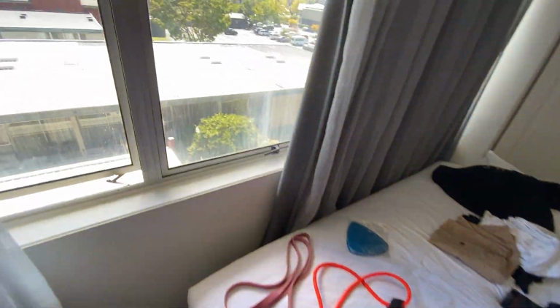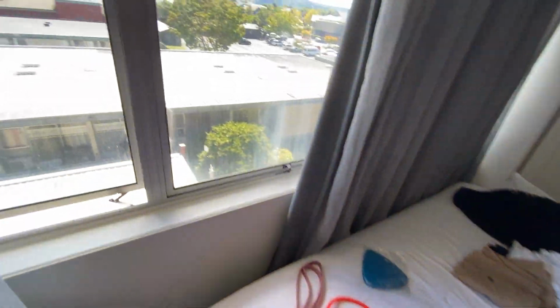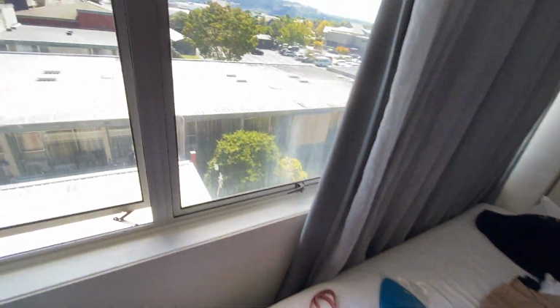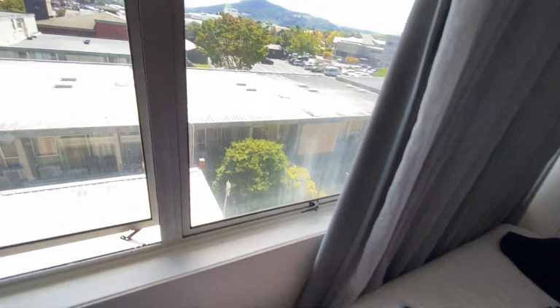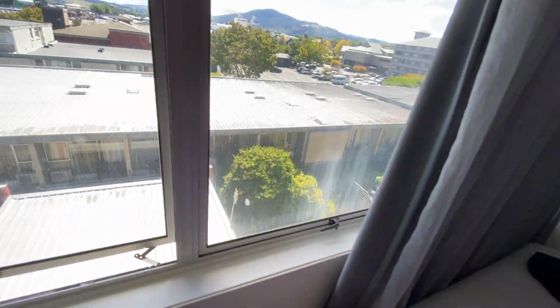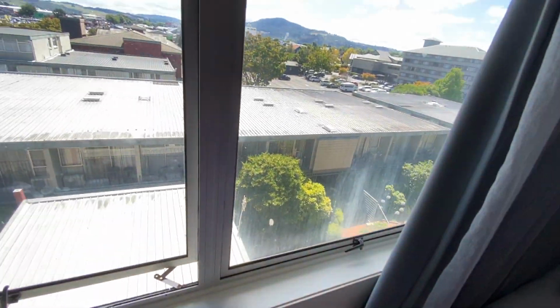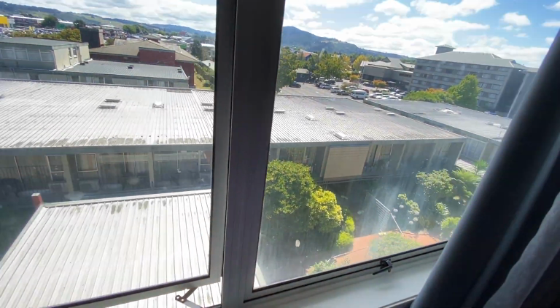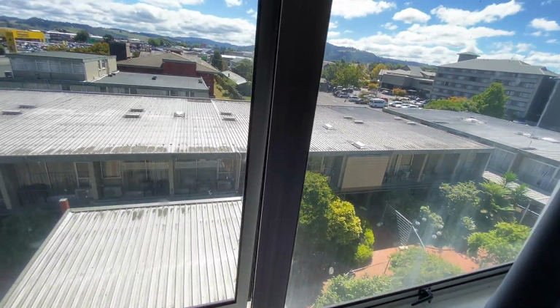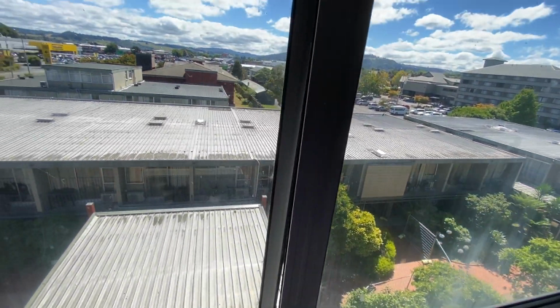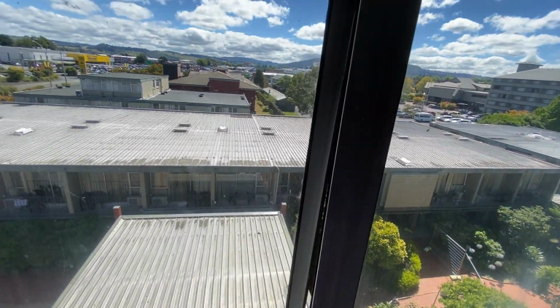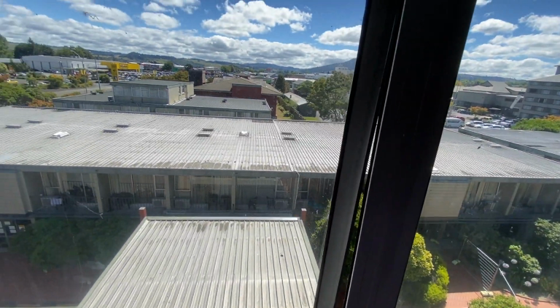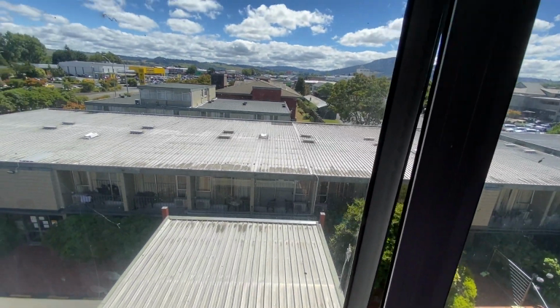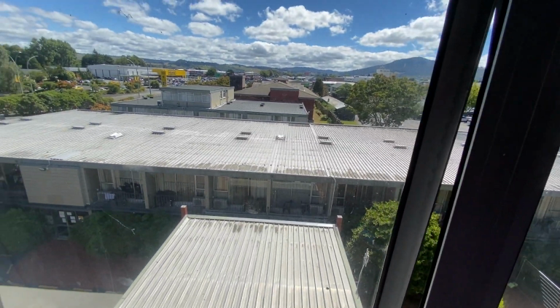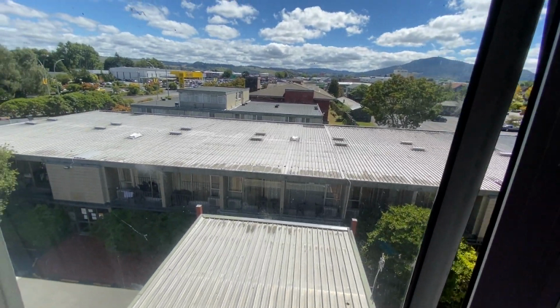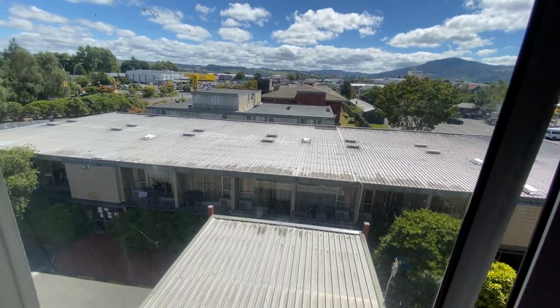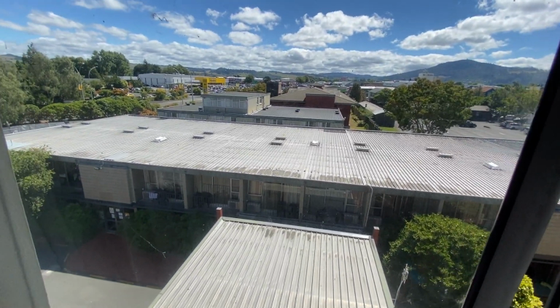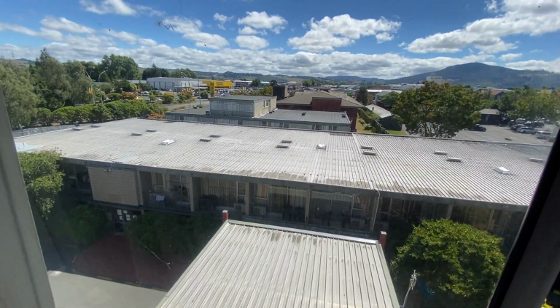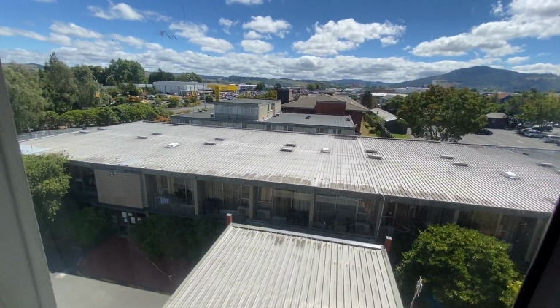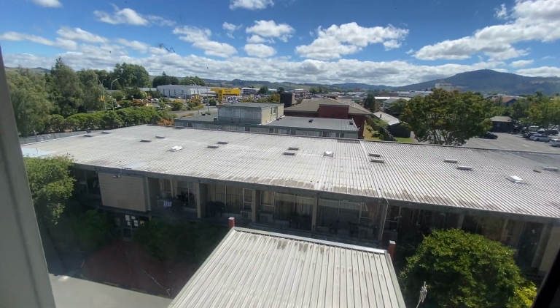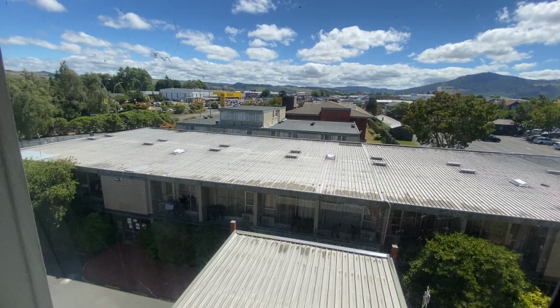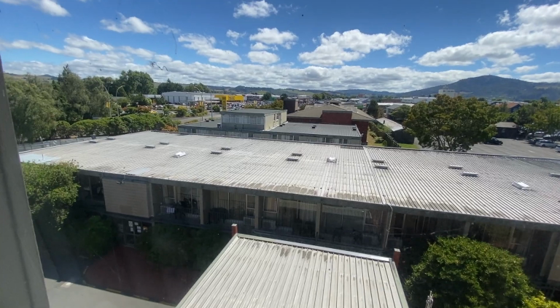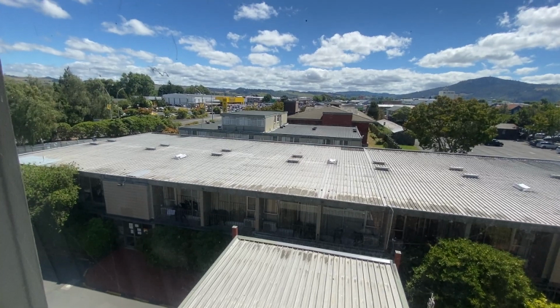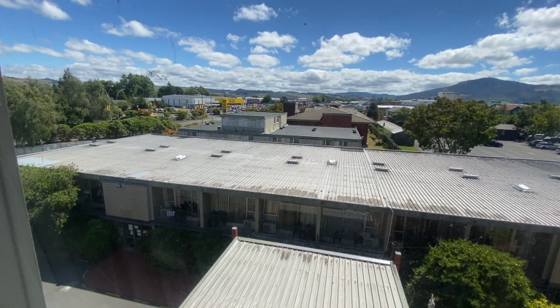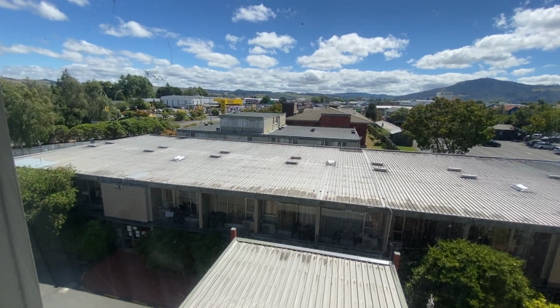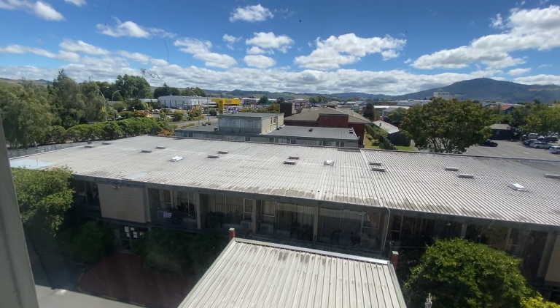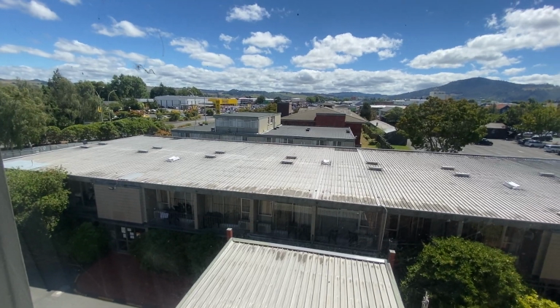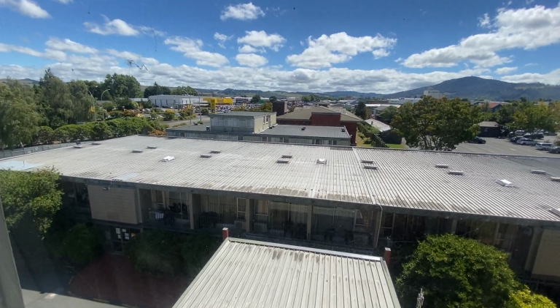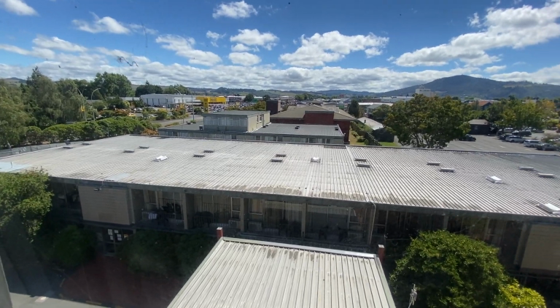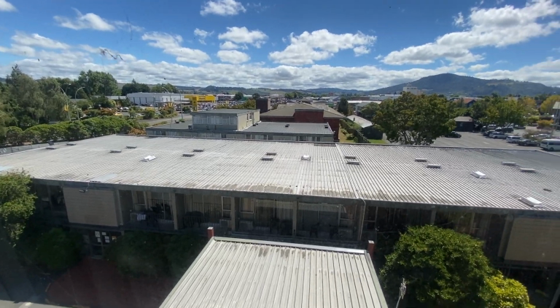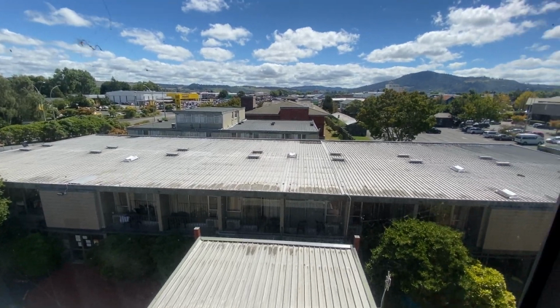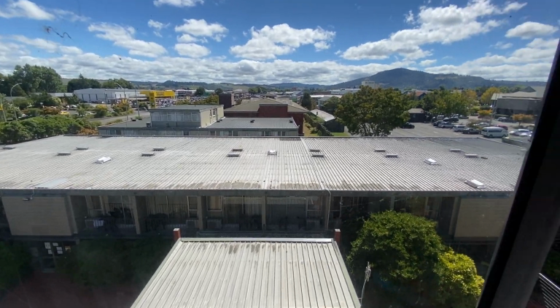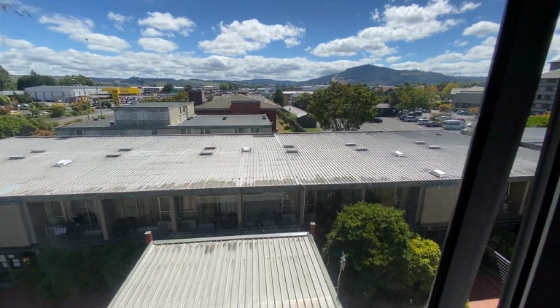And here's the outside of lovely Rotorua, where we are.